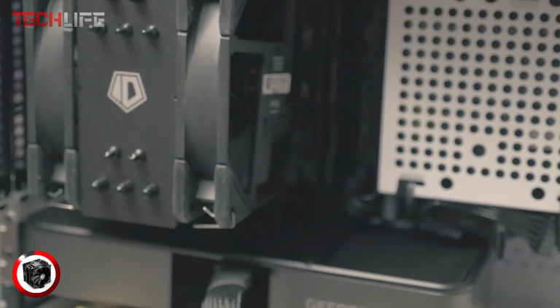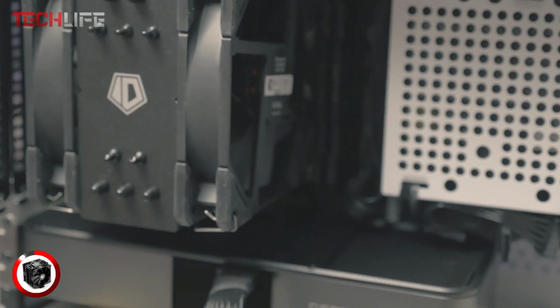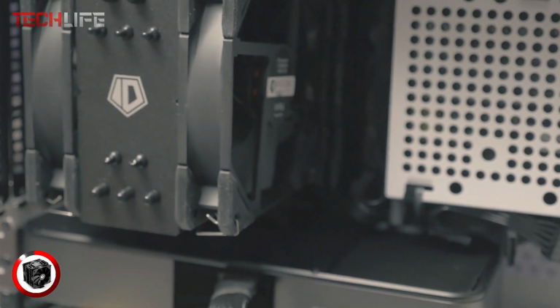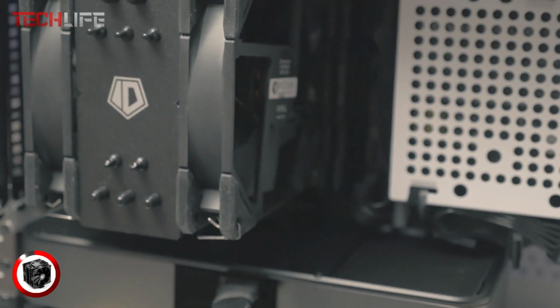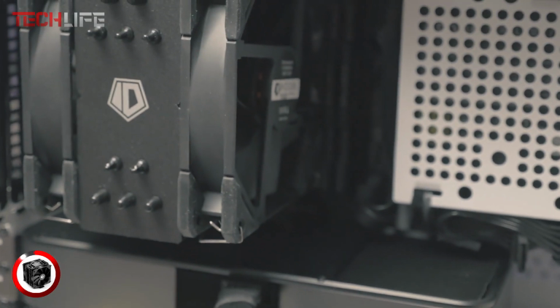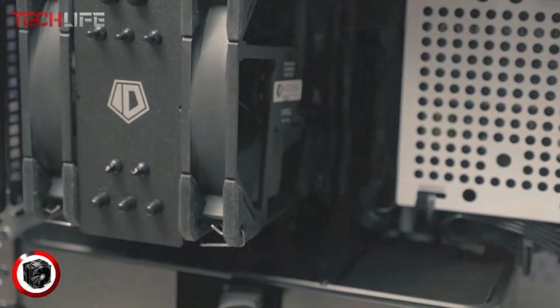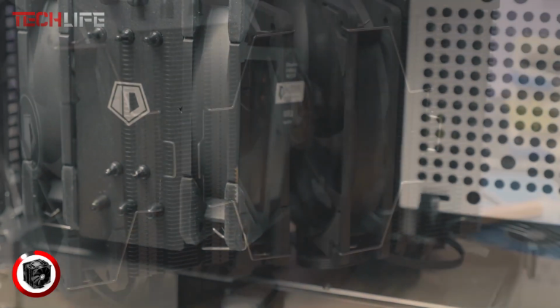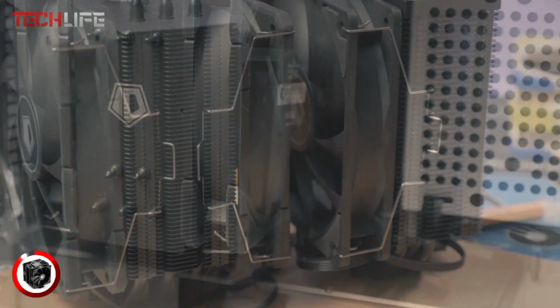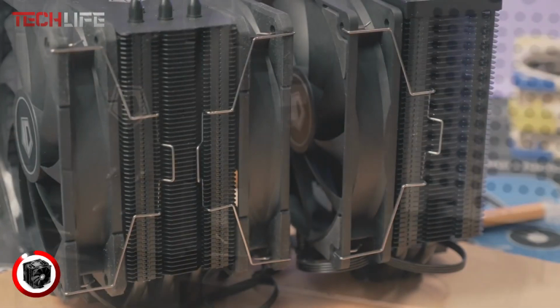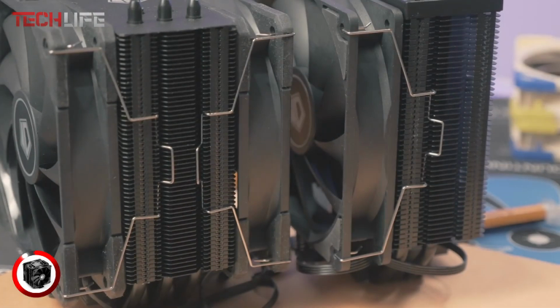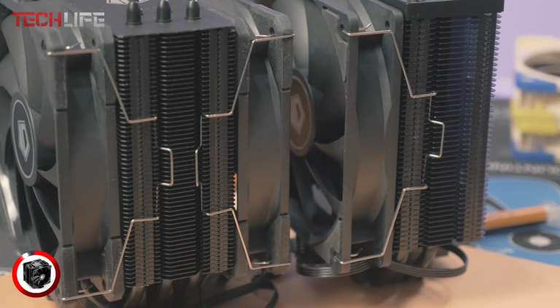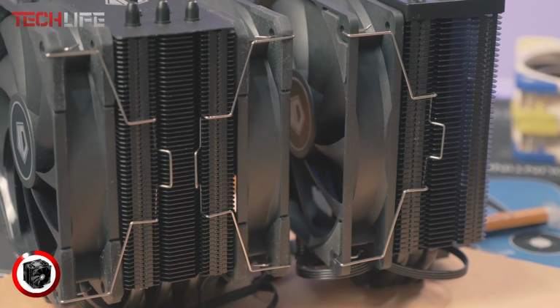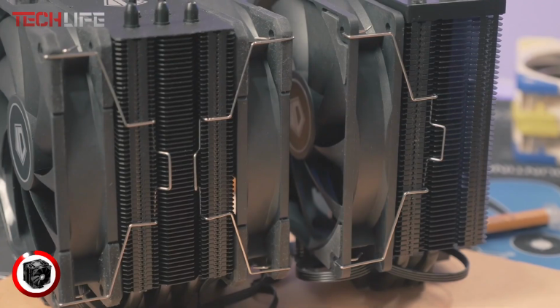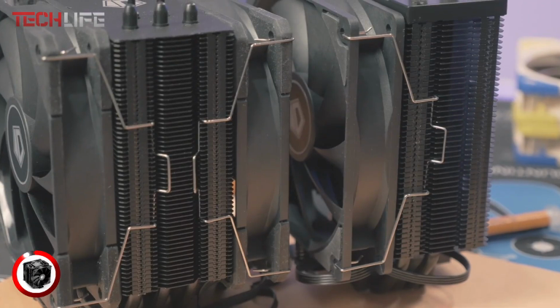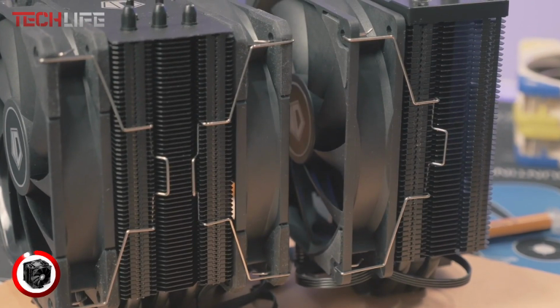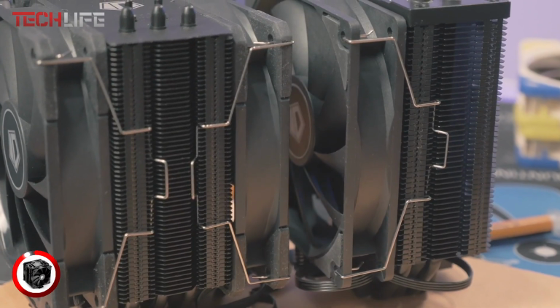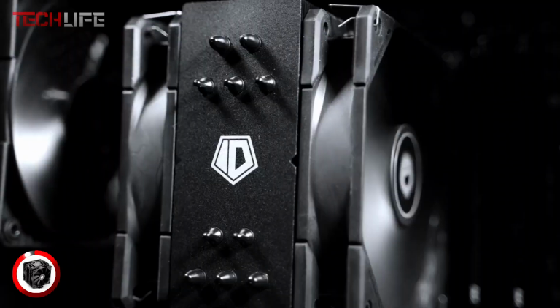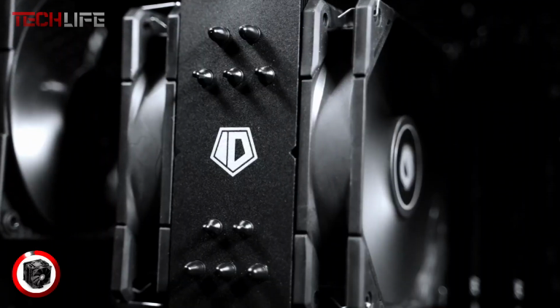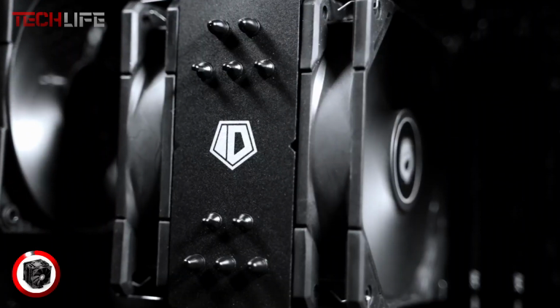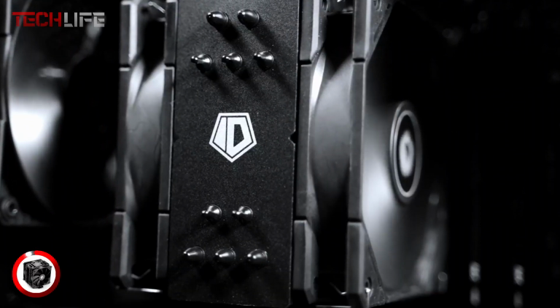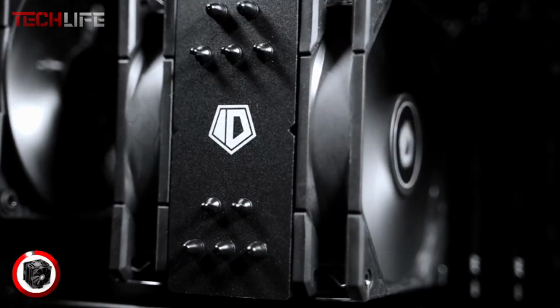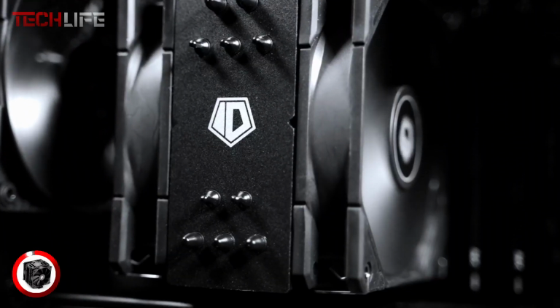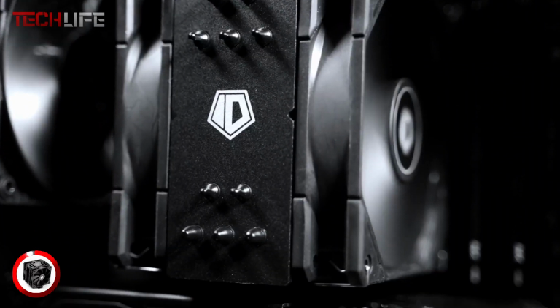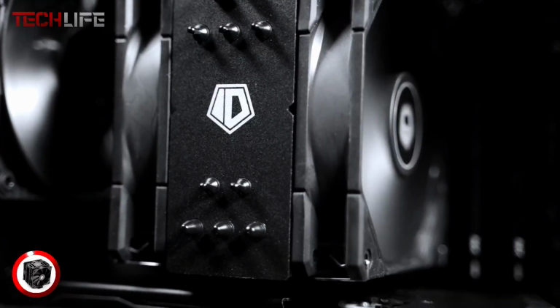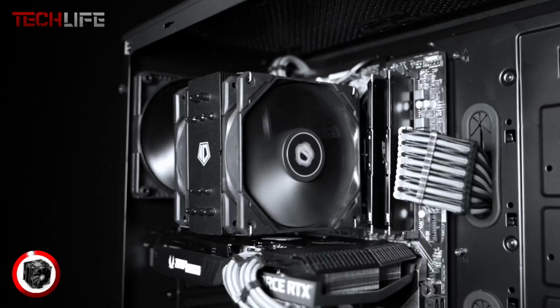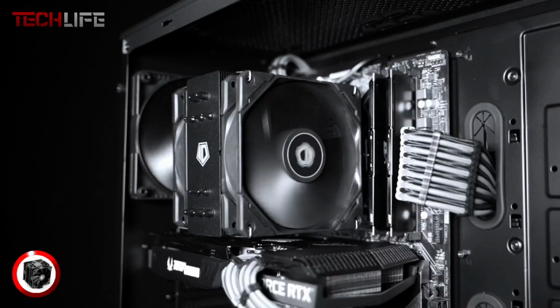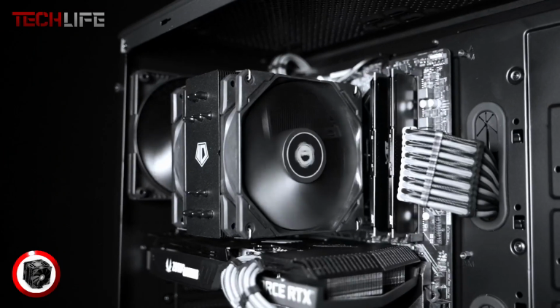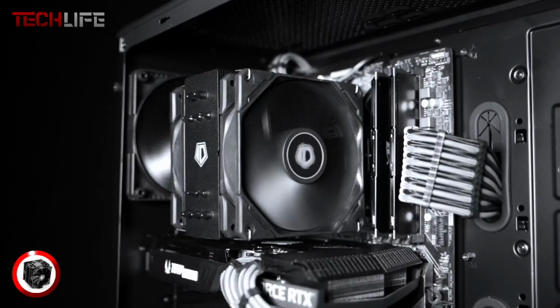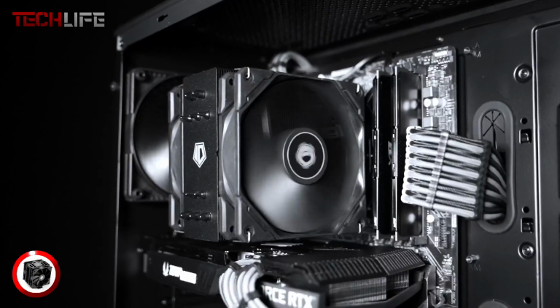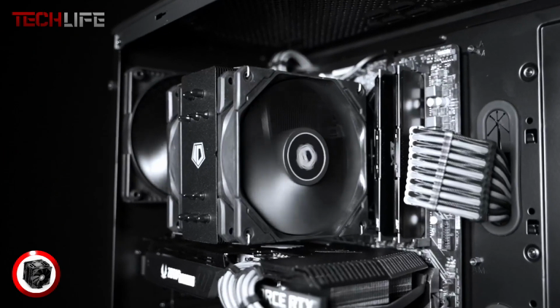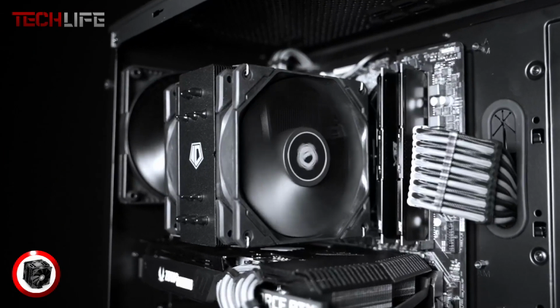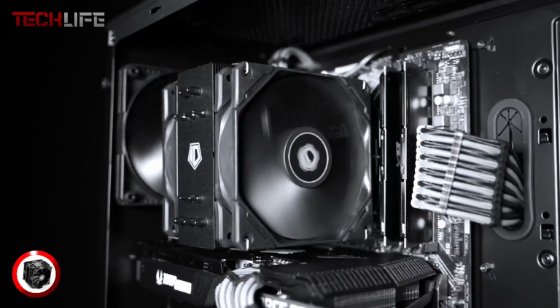This cooler is a dependable option for those seeking performance, silence, and compatibility in their cooling system.